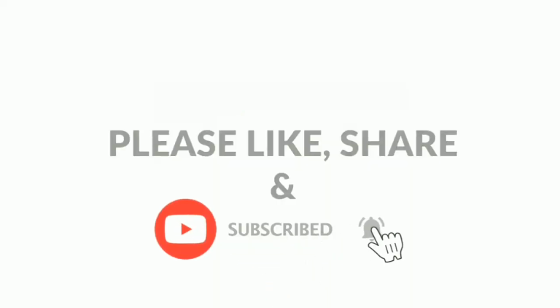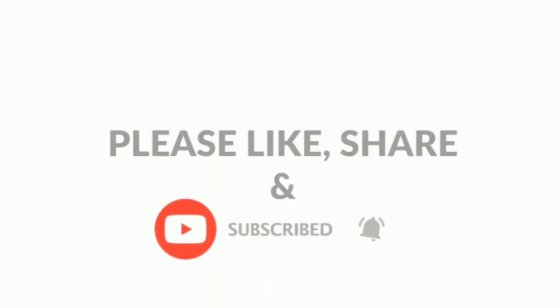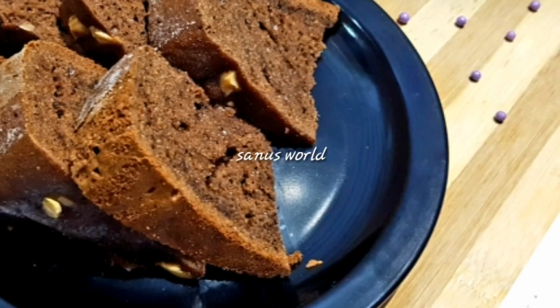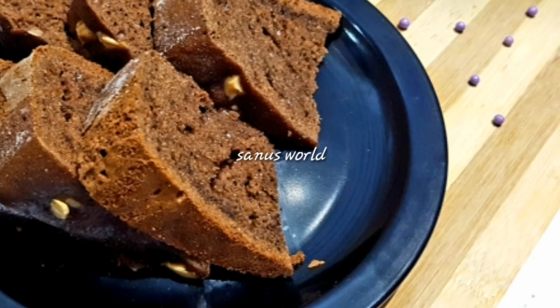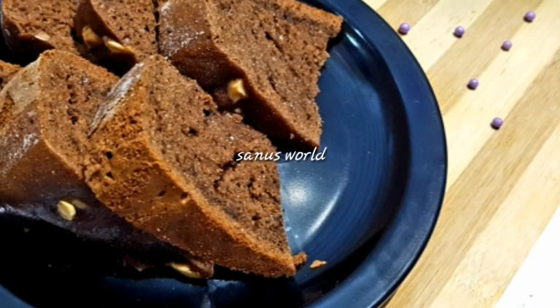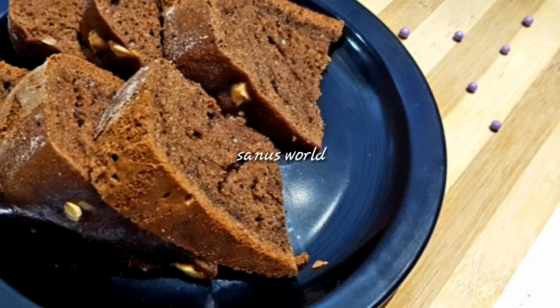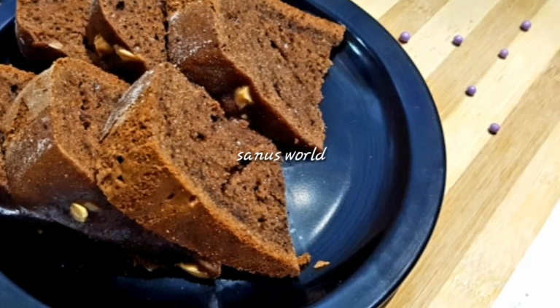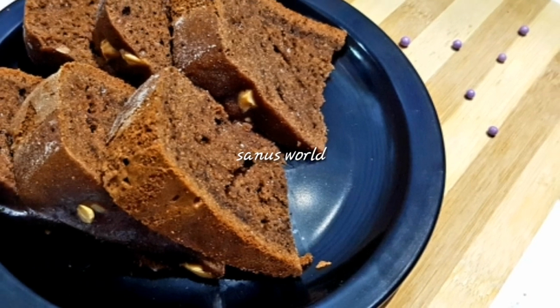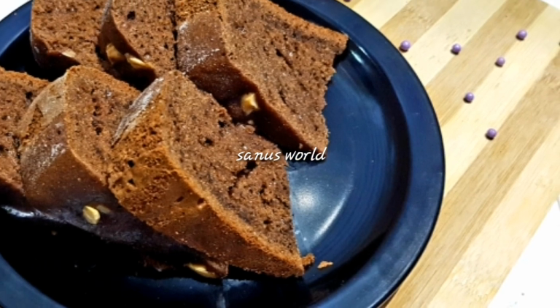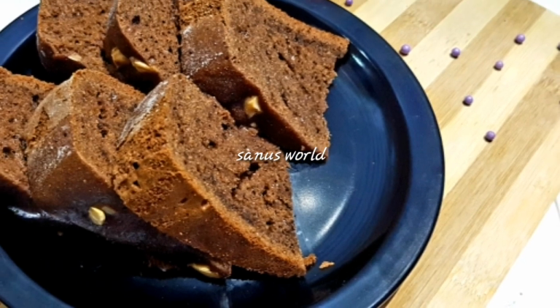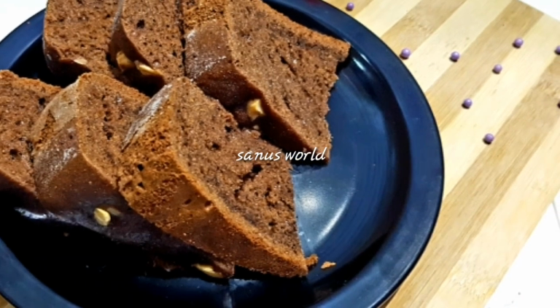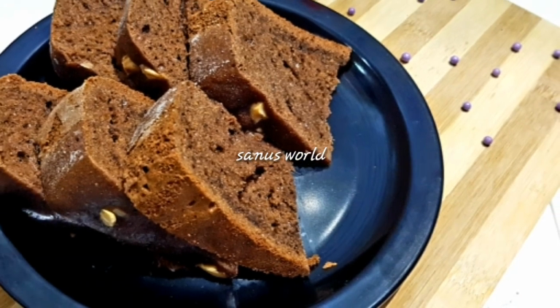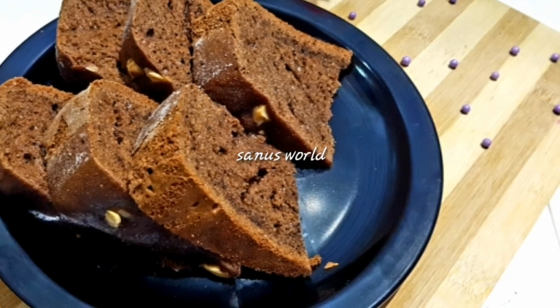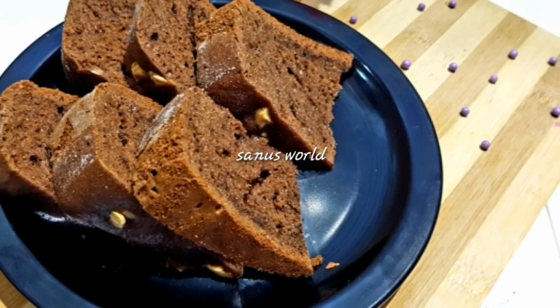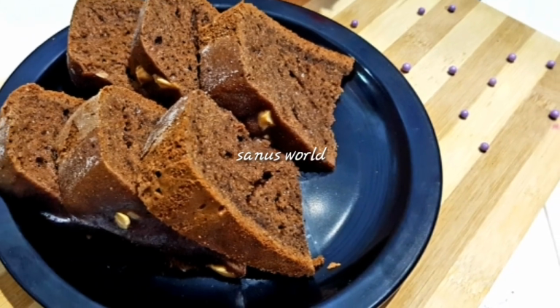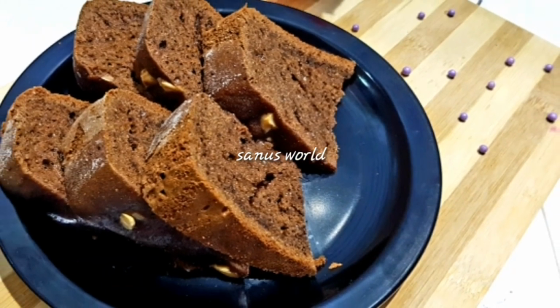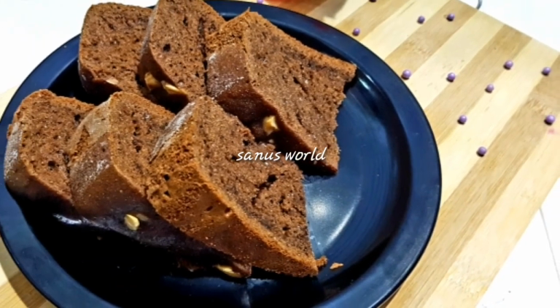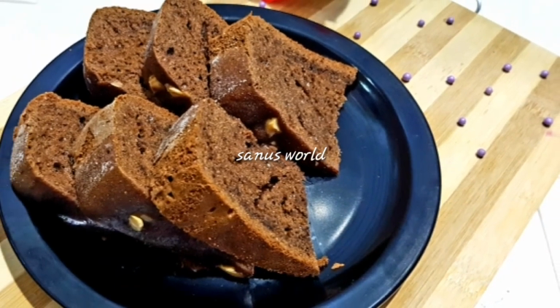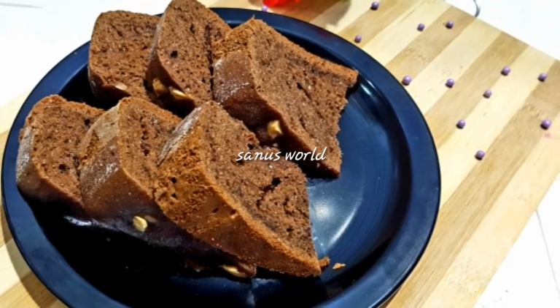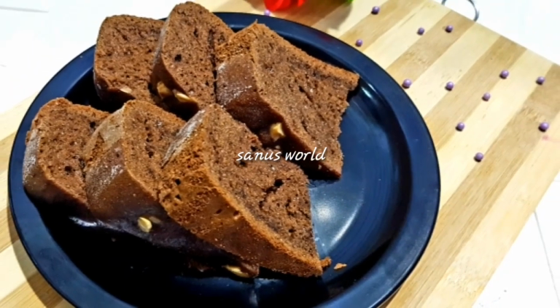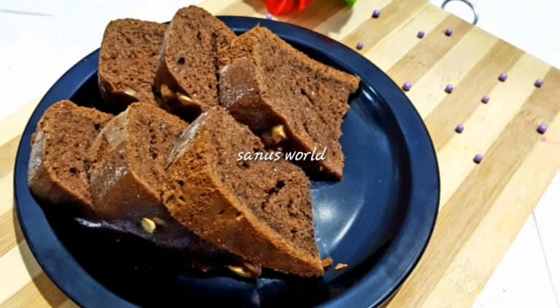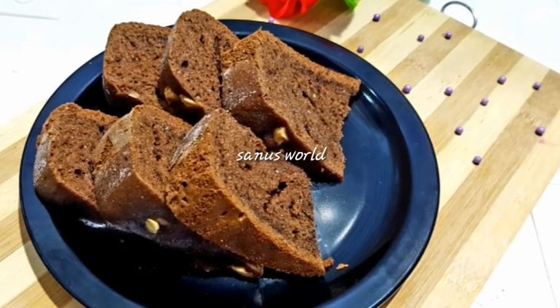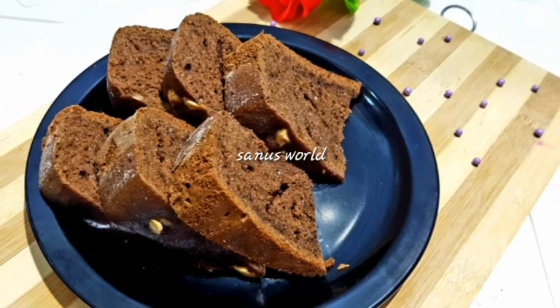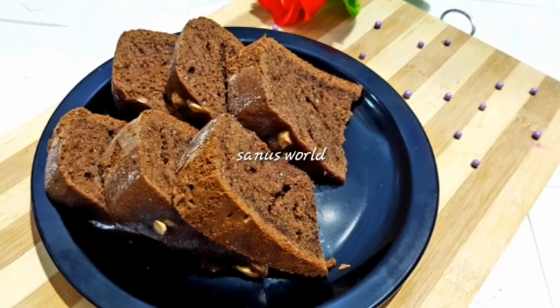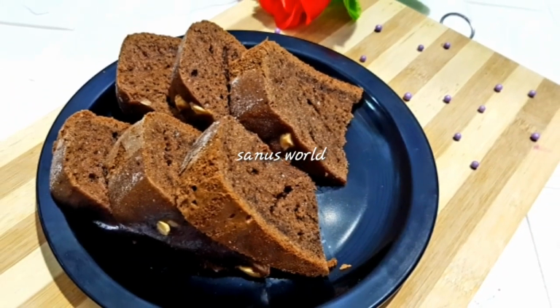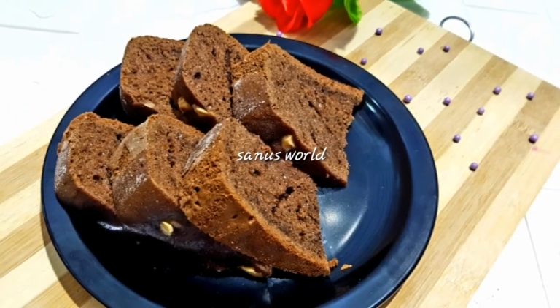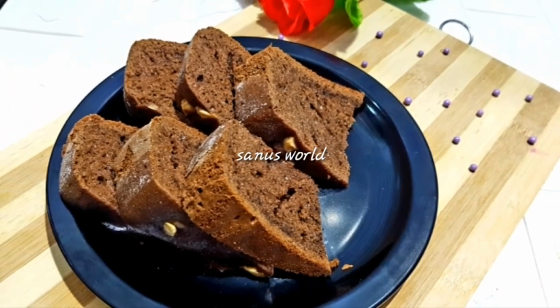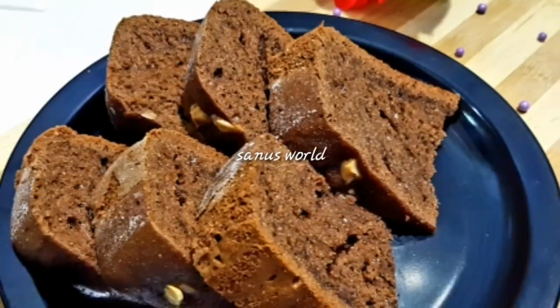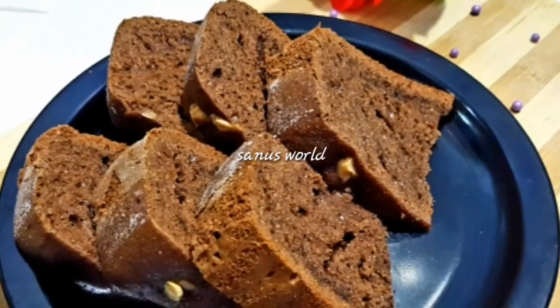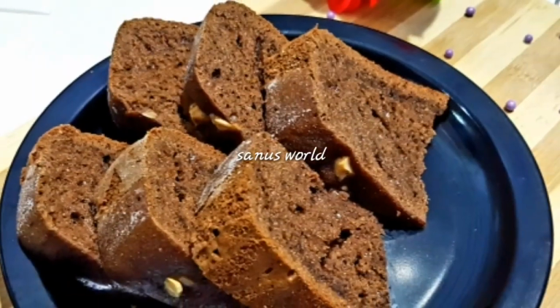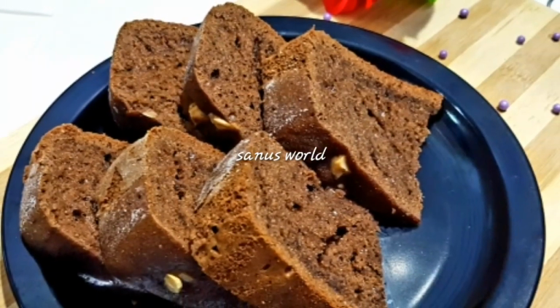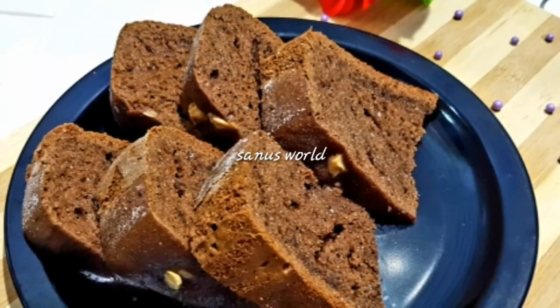Hi friends! I have a recipe for the rest of the chocolate cake.